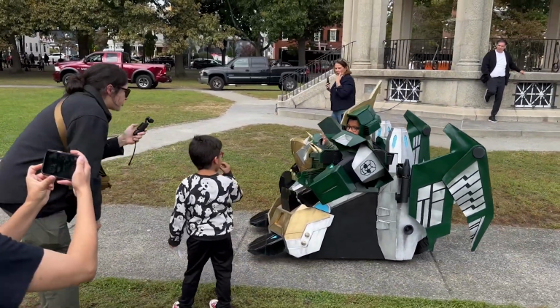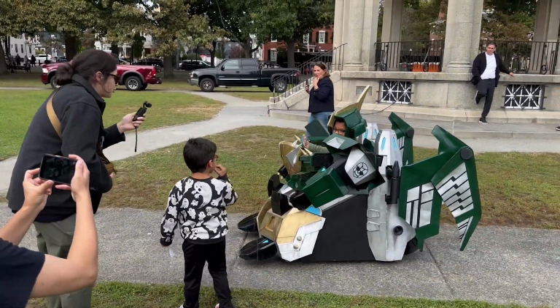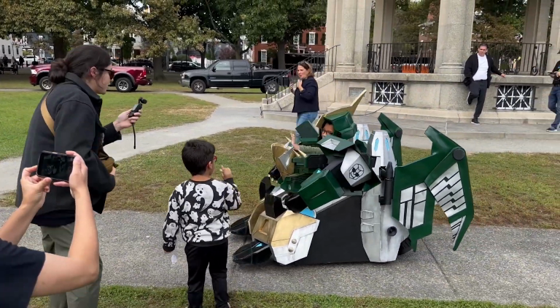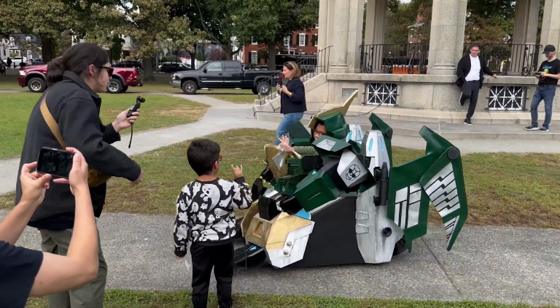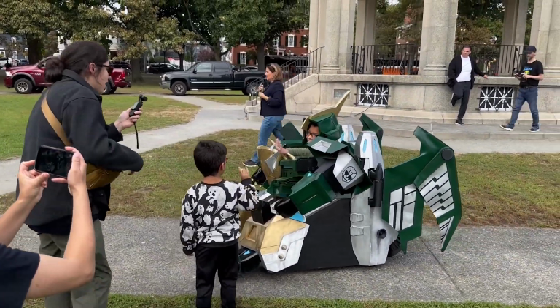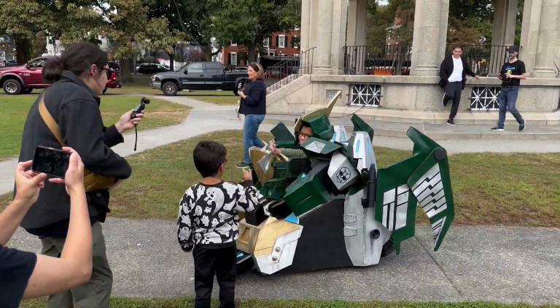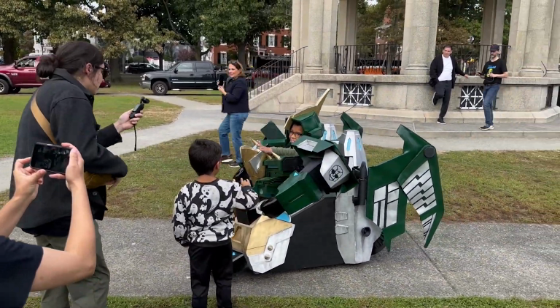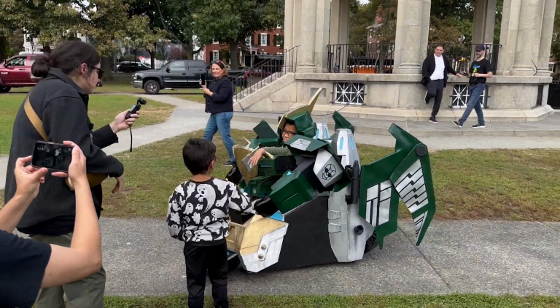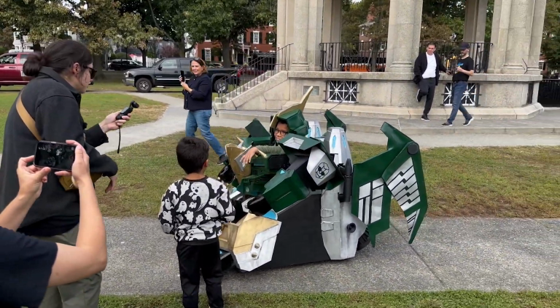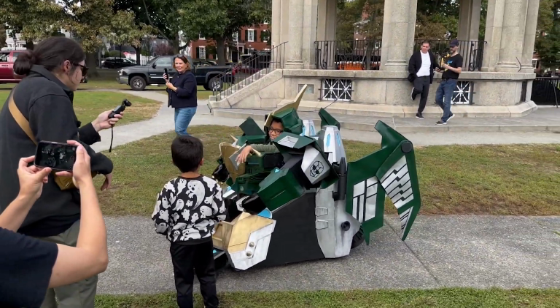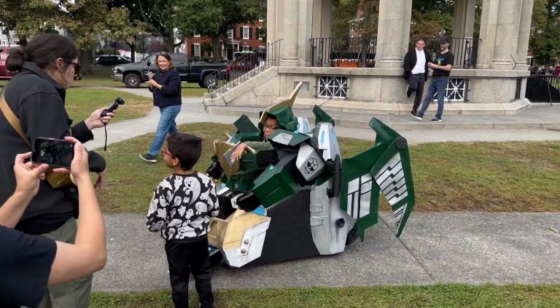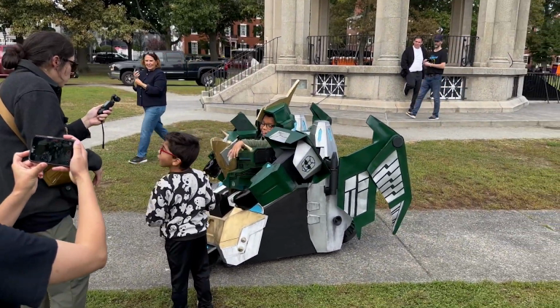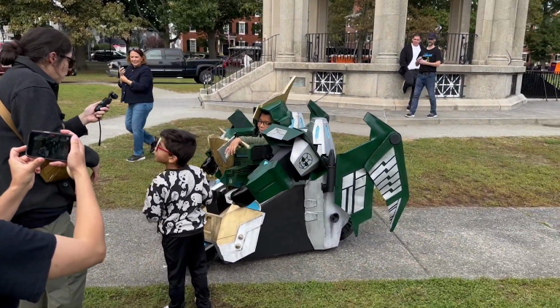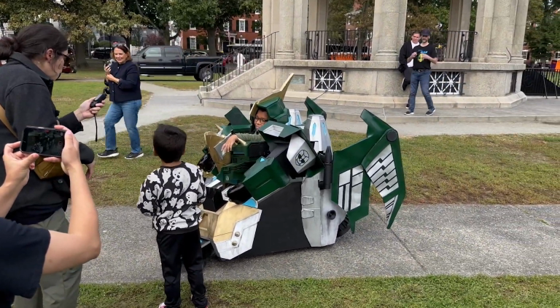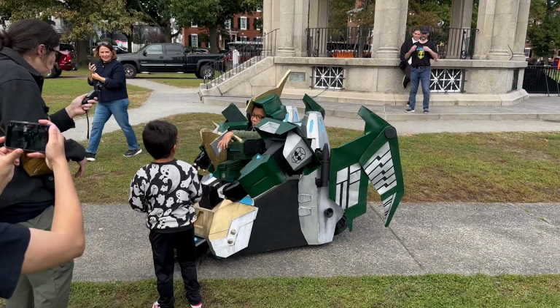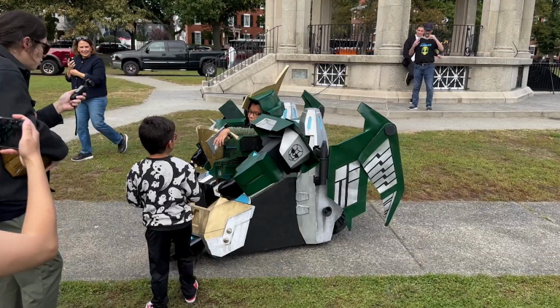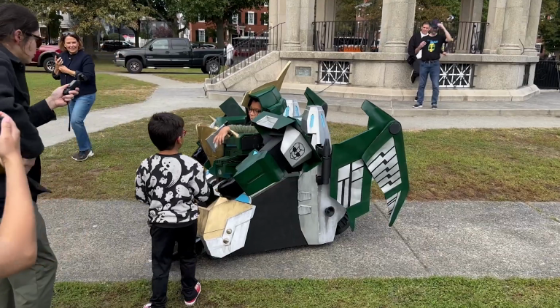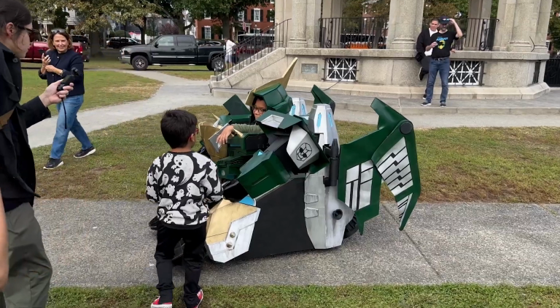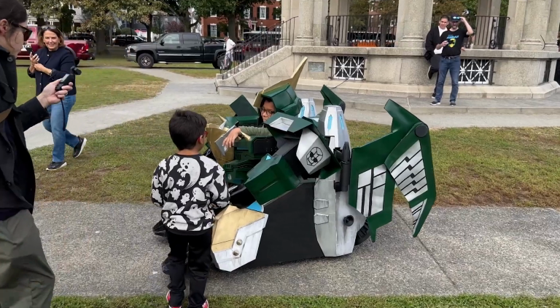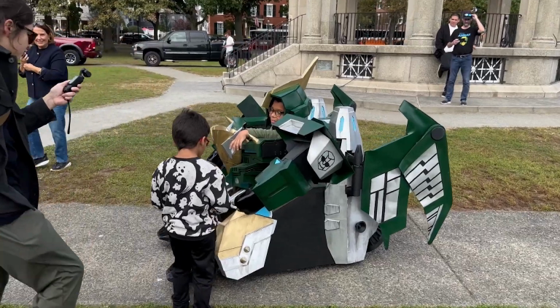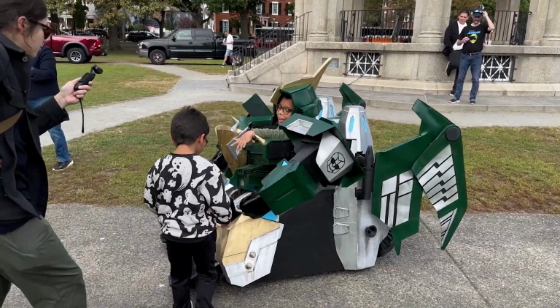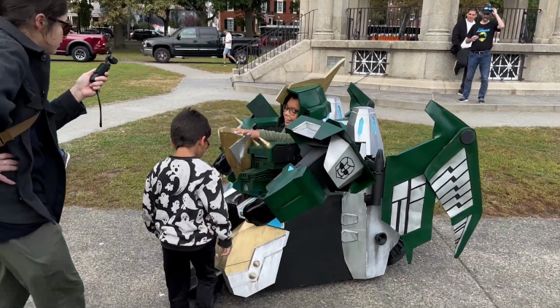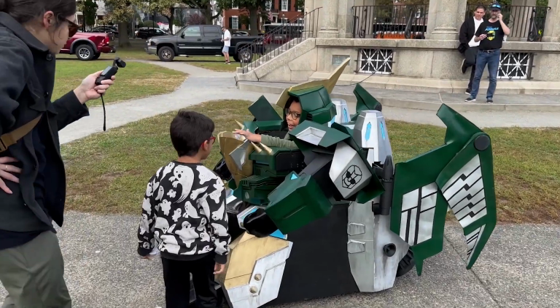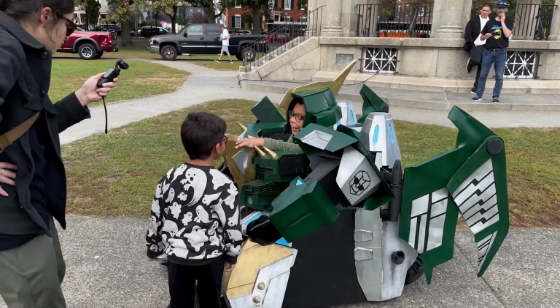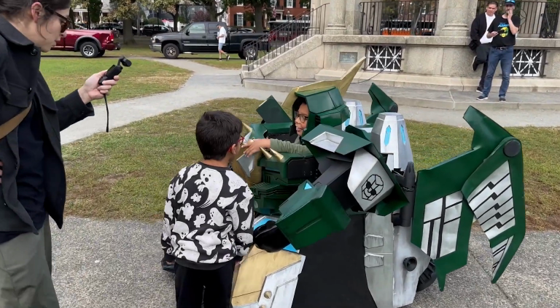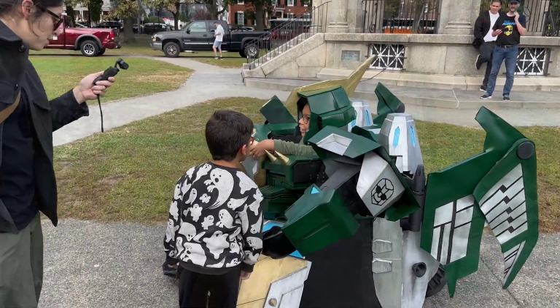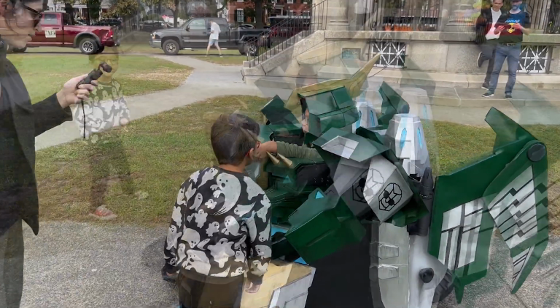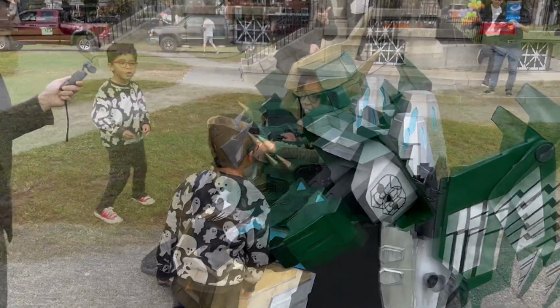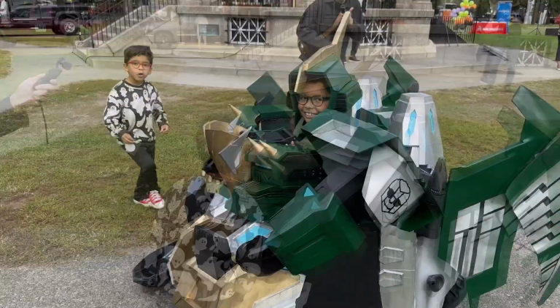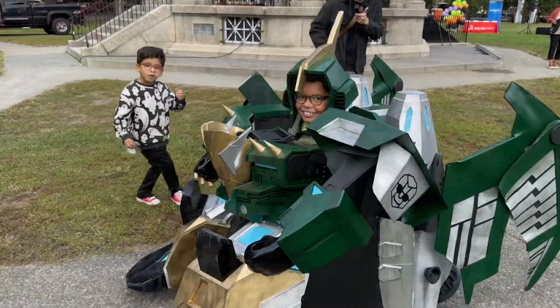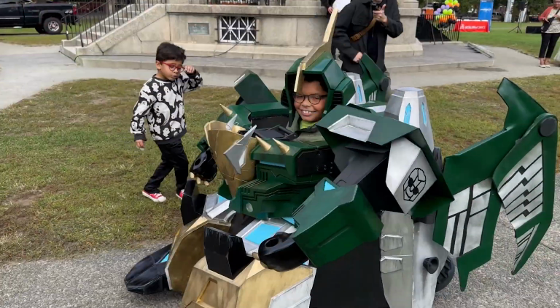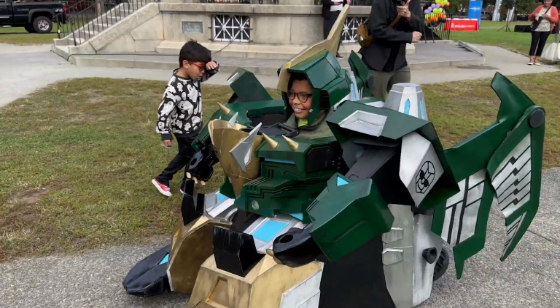Do you have your driver's license? I have a driver's license — I'm not in this. You are running around, Cody.